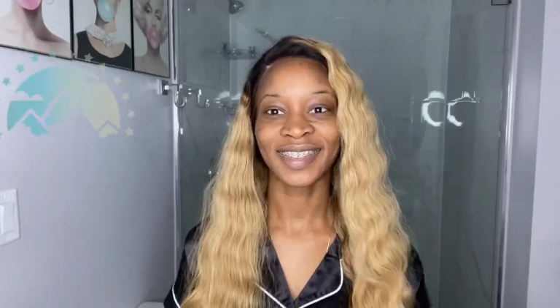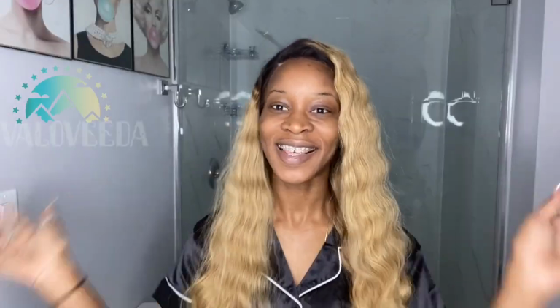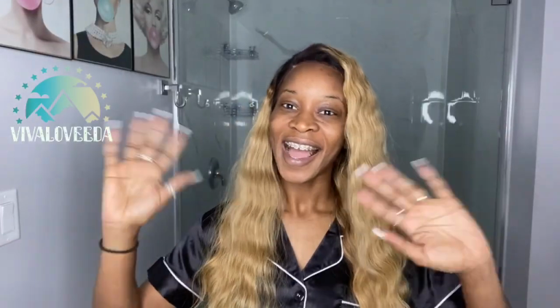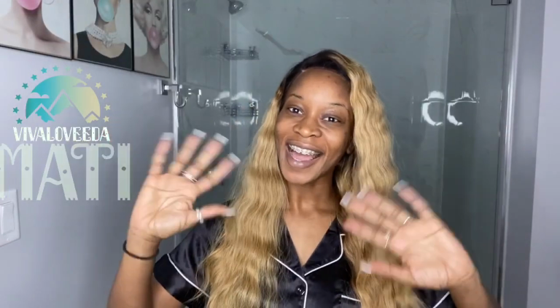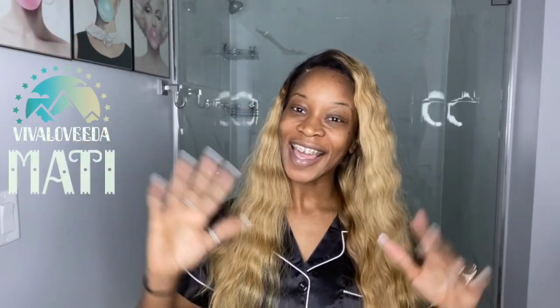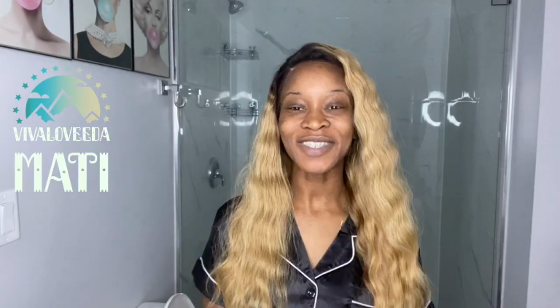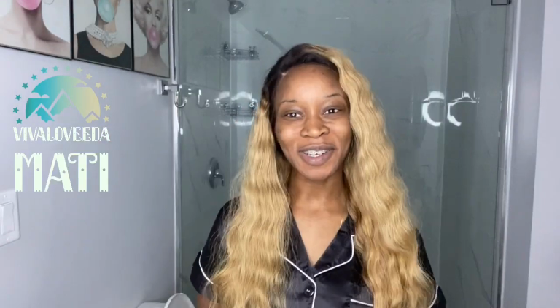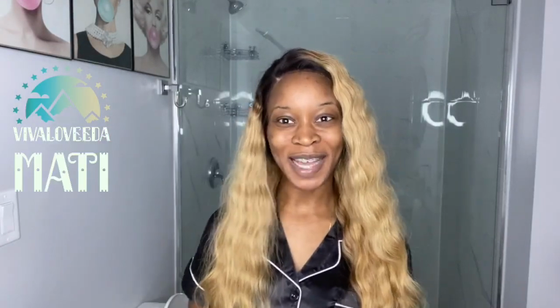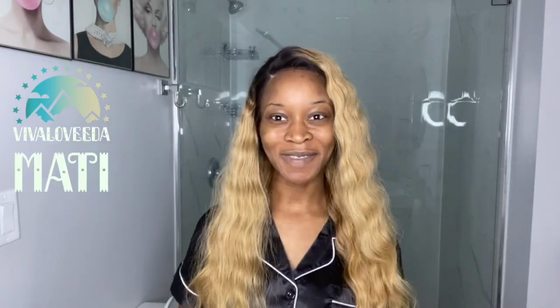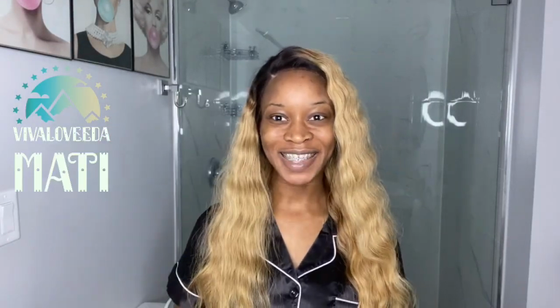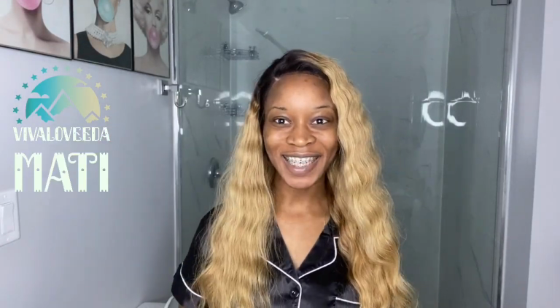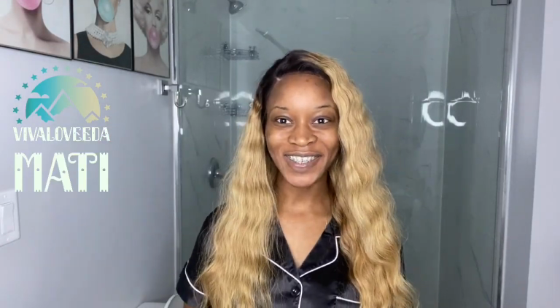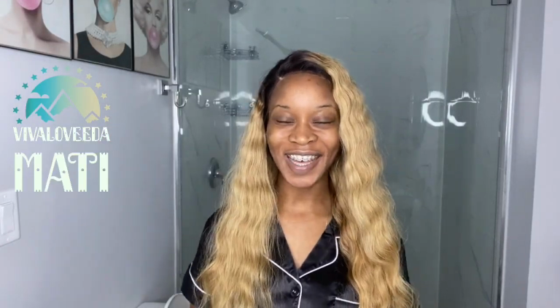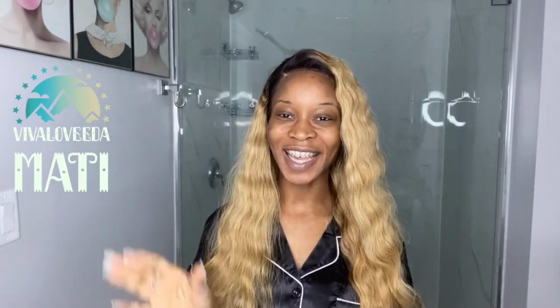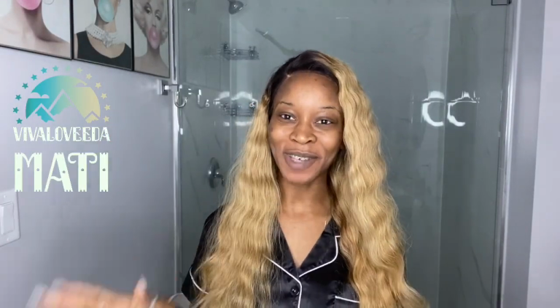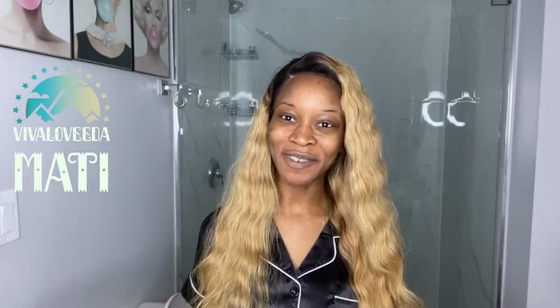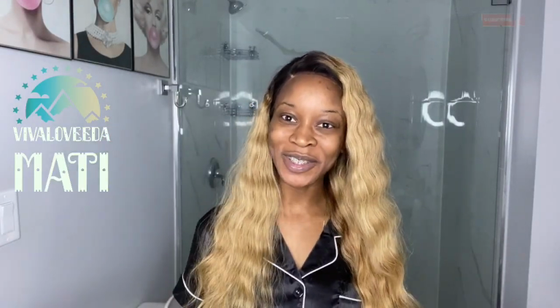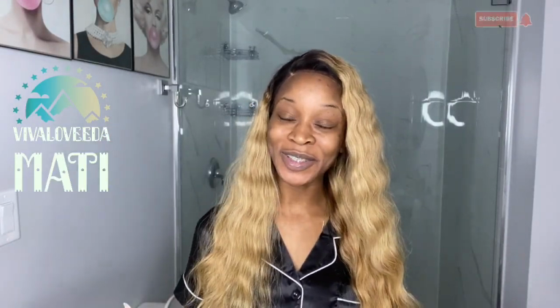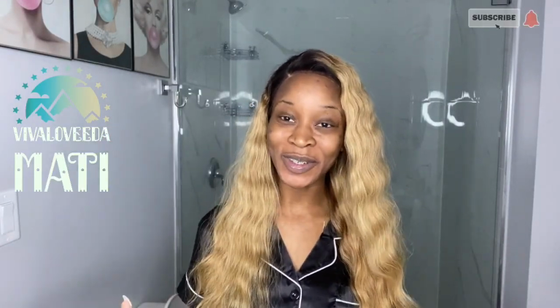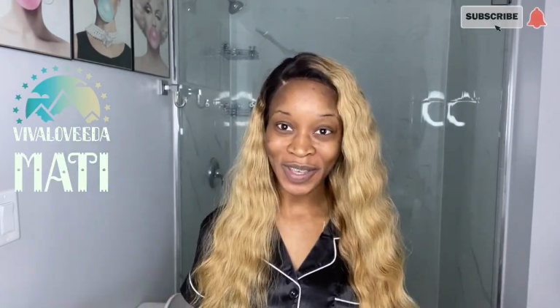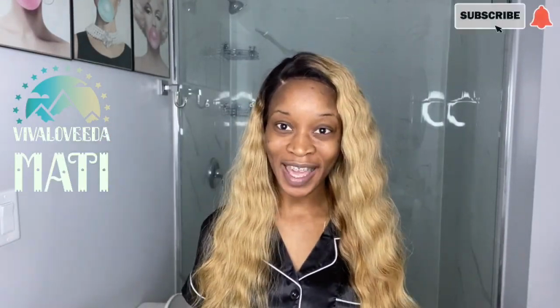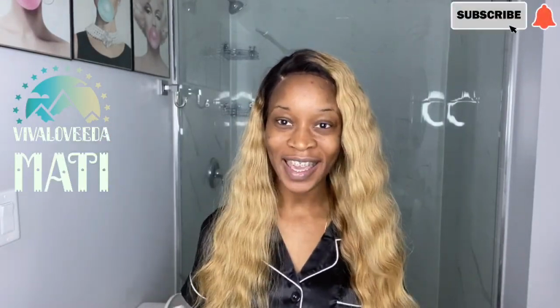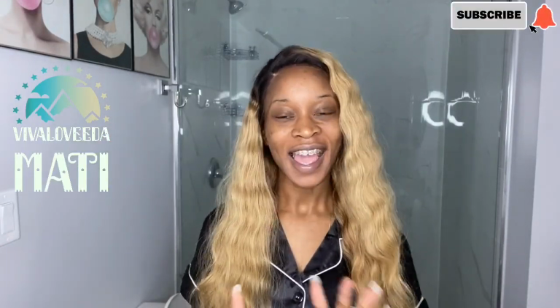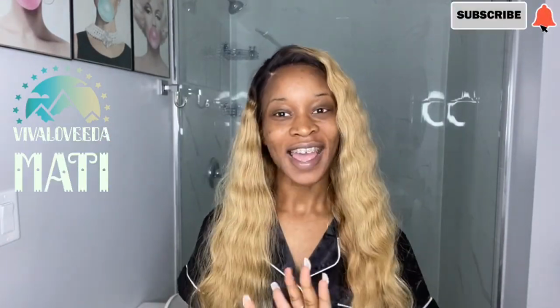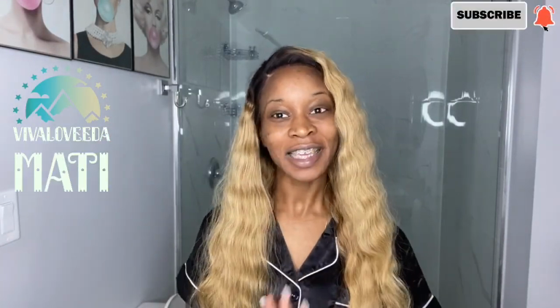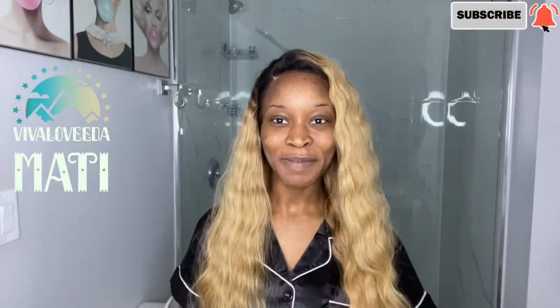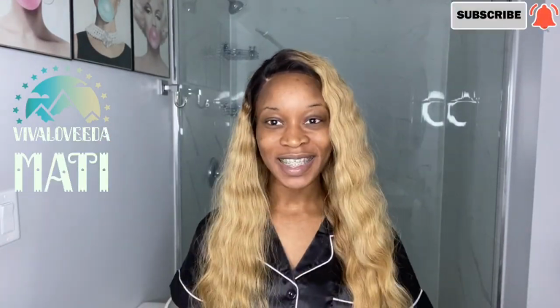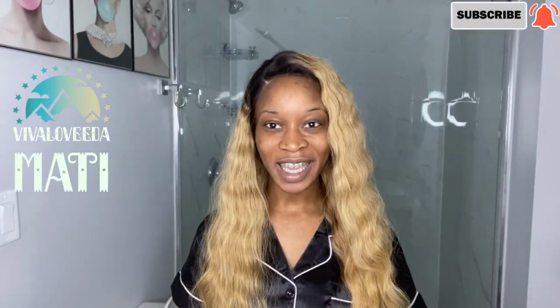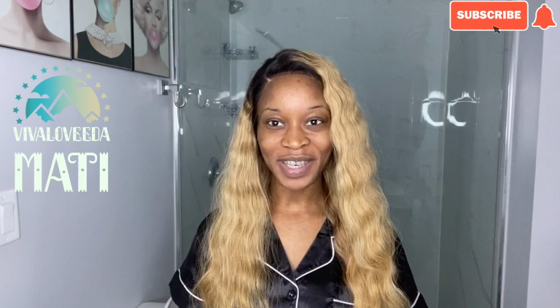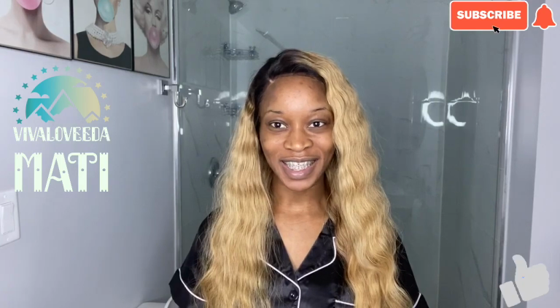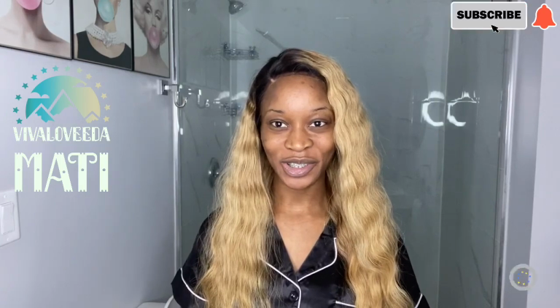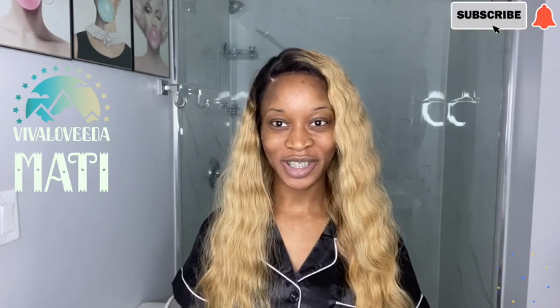Hi guys, welcome back to my channel. I hope everyone's doing okay and keeping safe as they should.